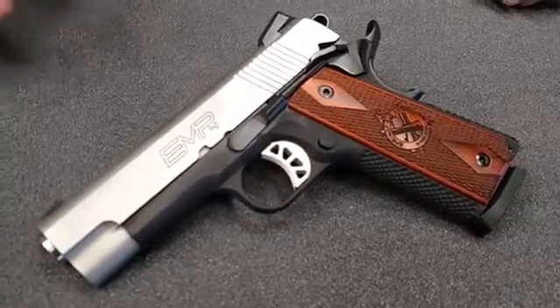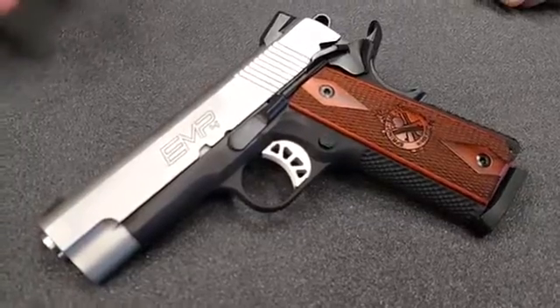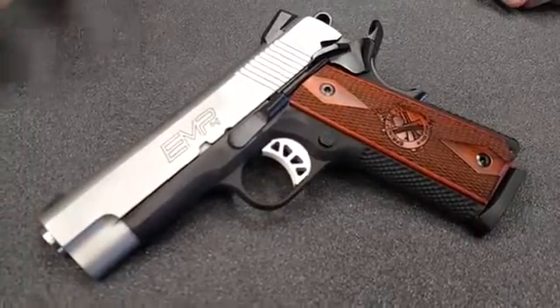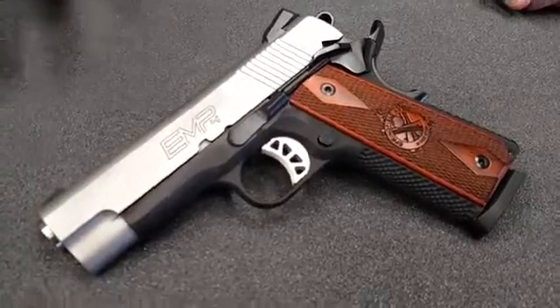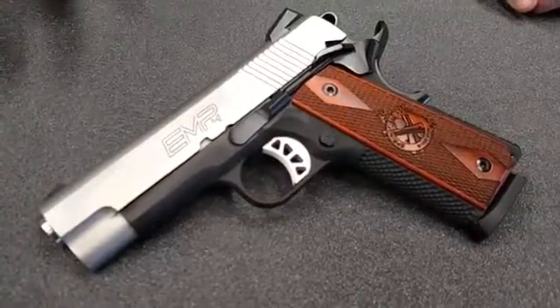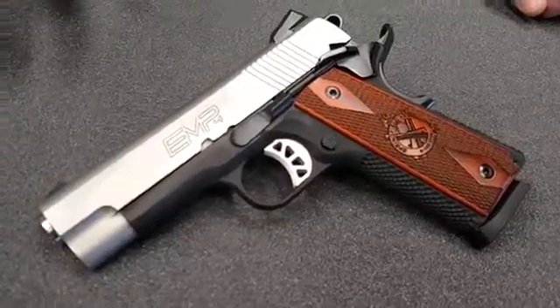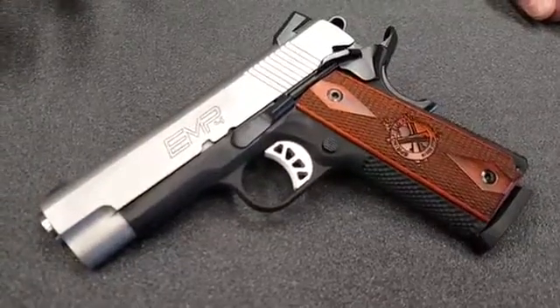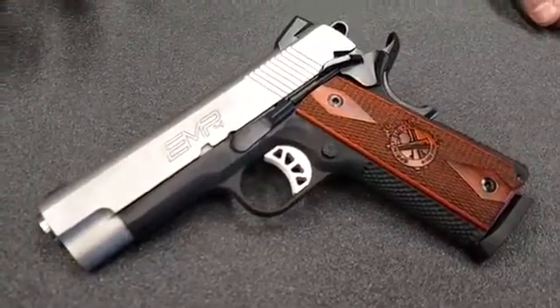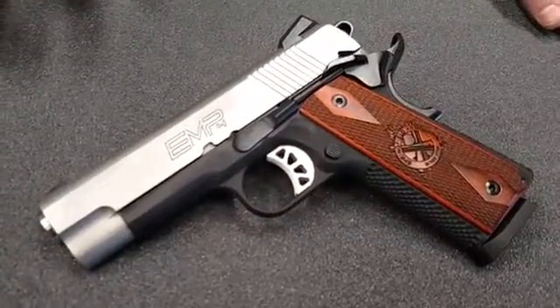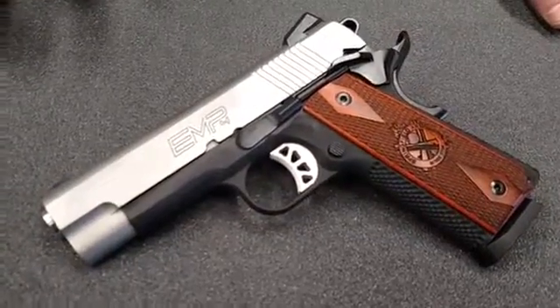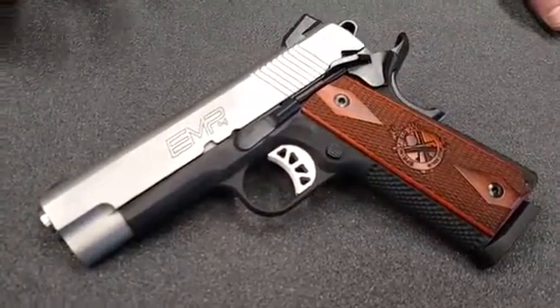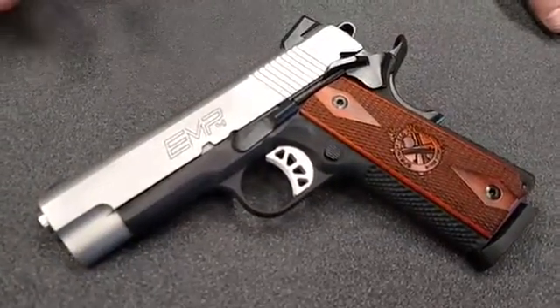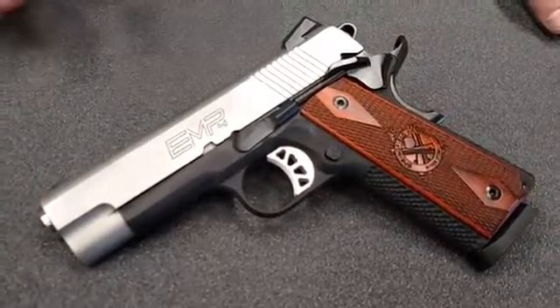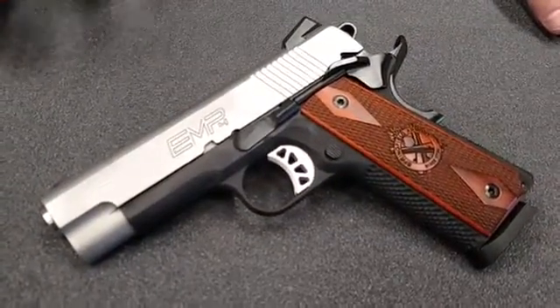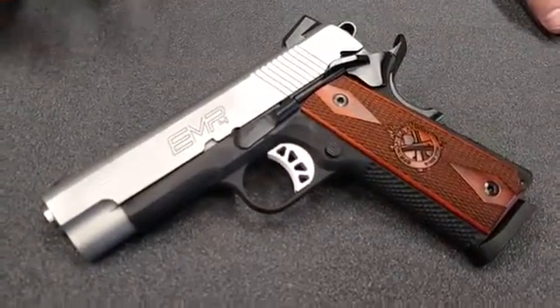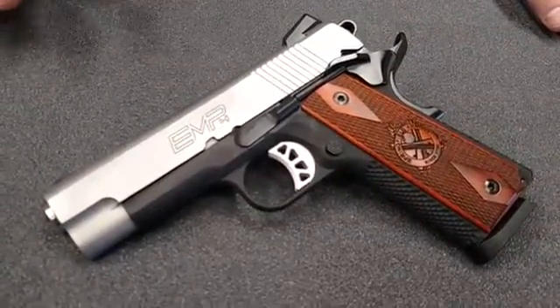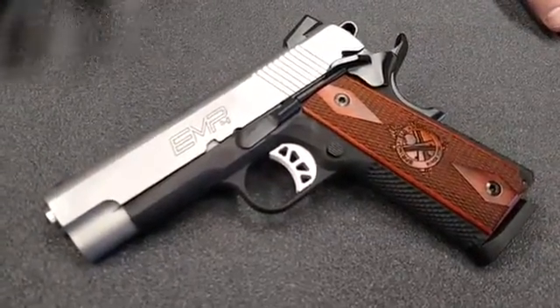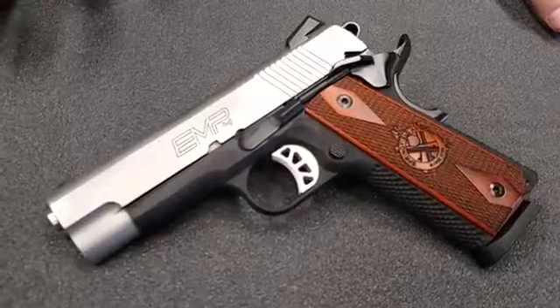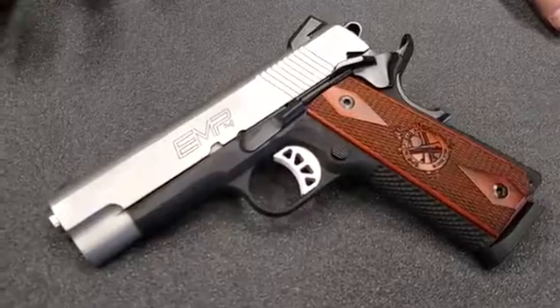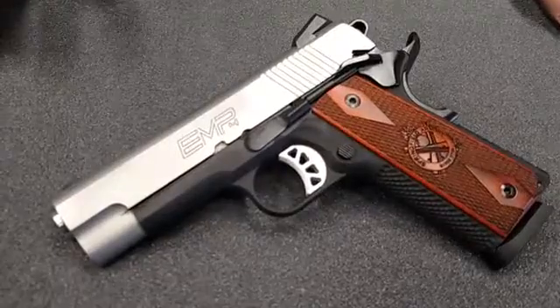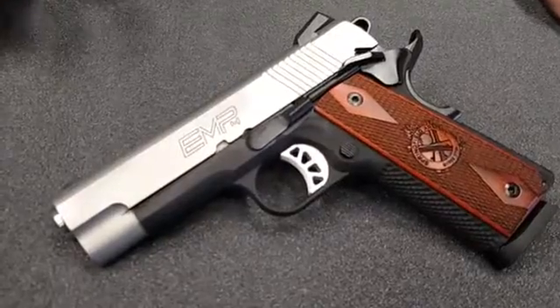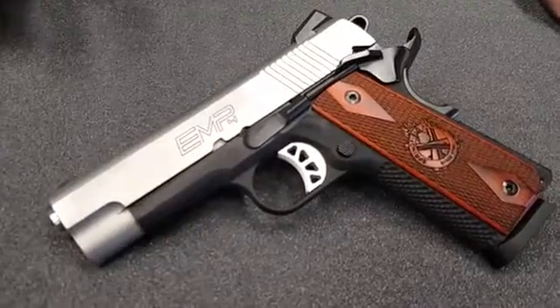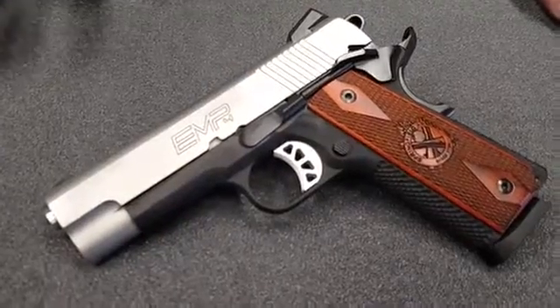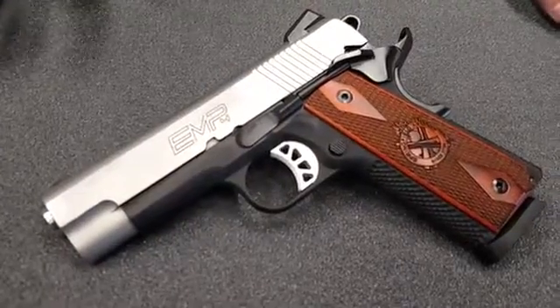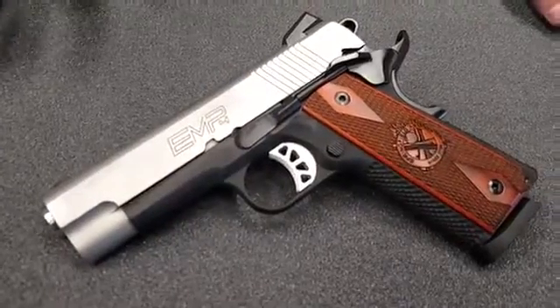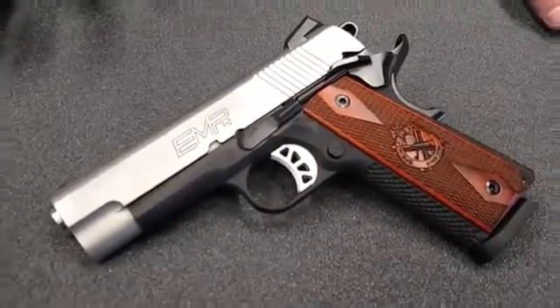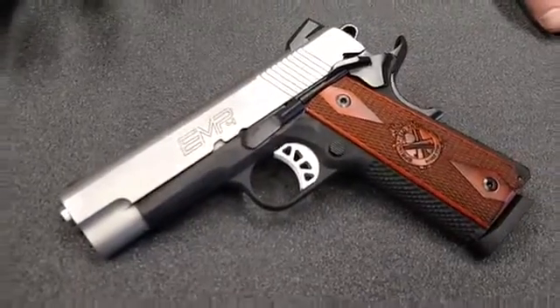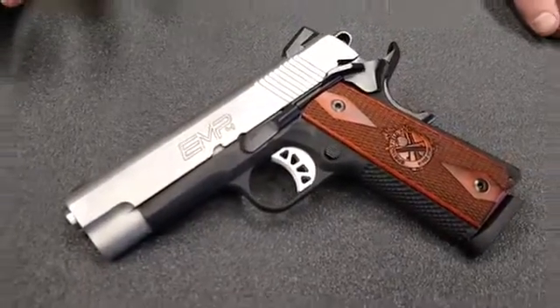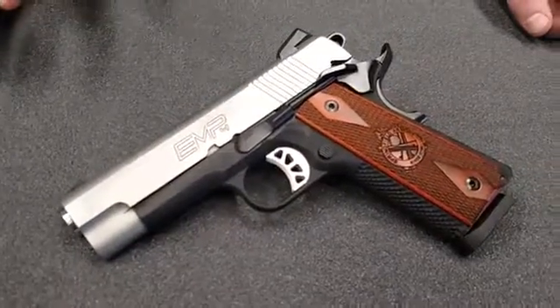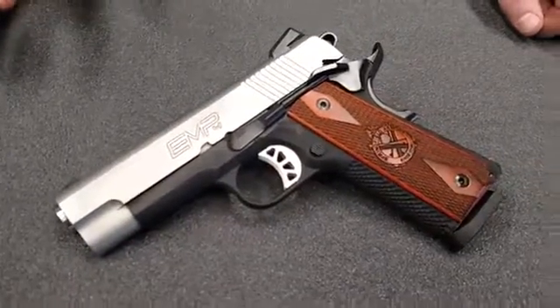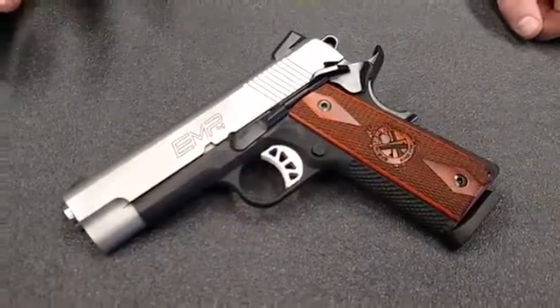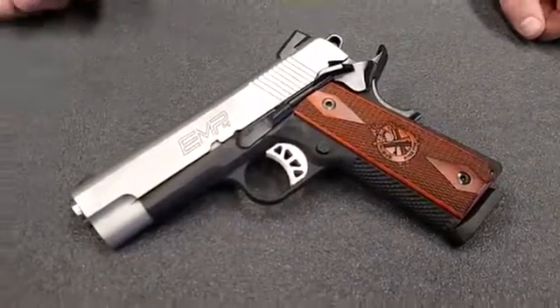We just received this one in literally today. If you want to come check it out, stop on by. This is sure to be a hit for the 2017 firearm year.